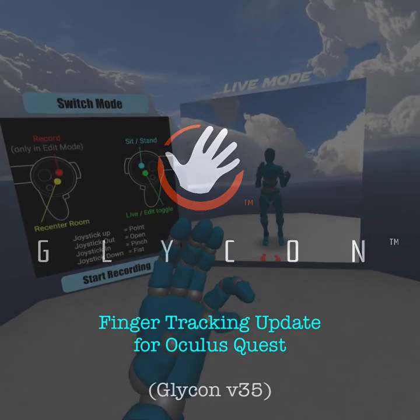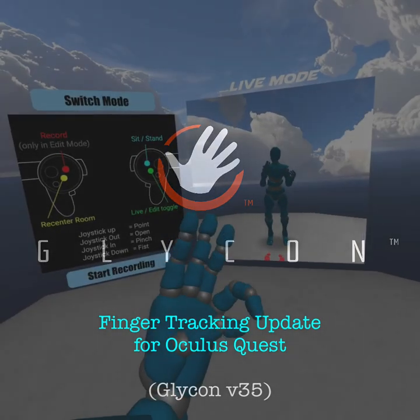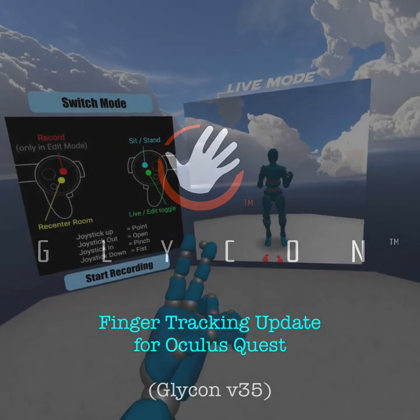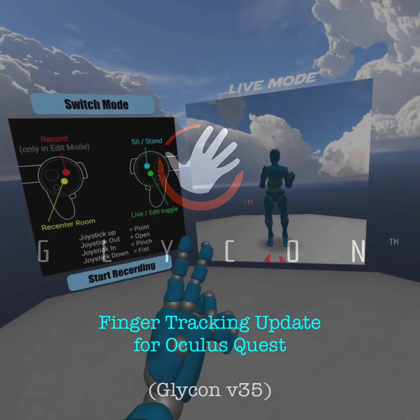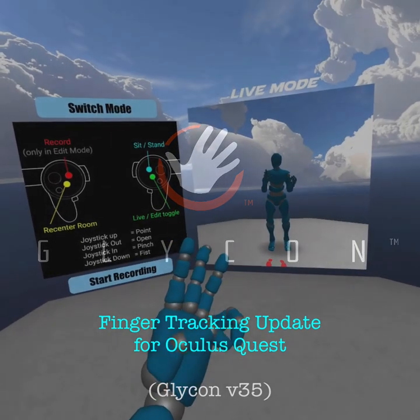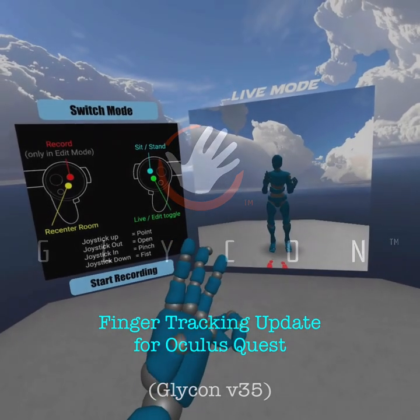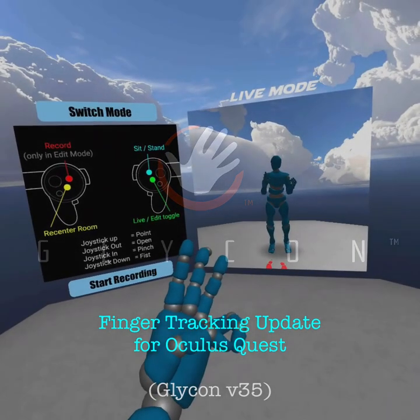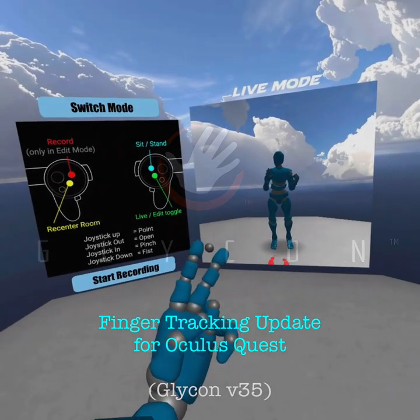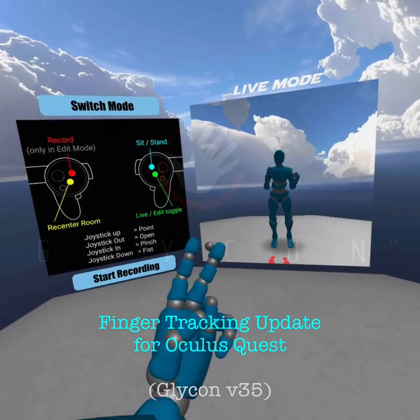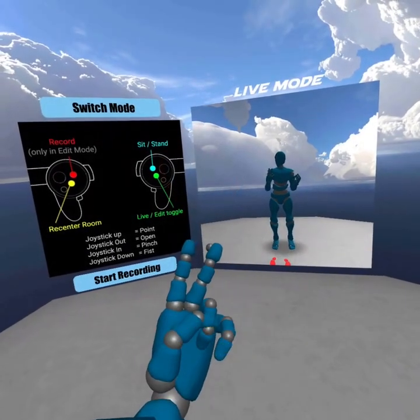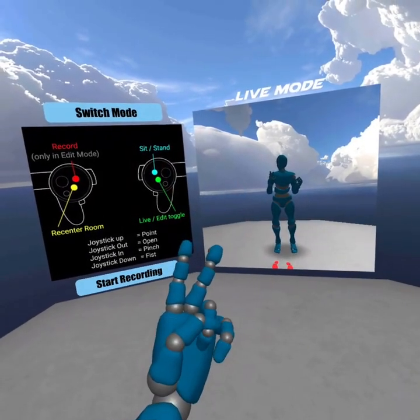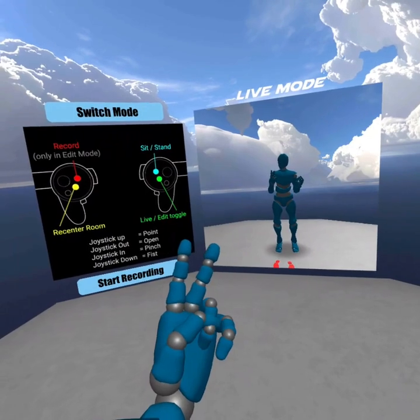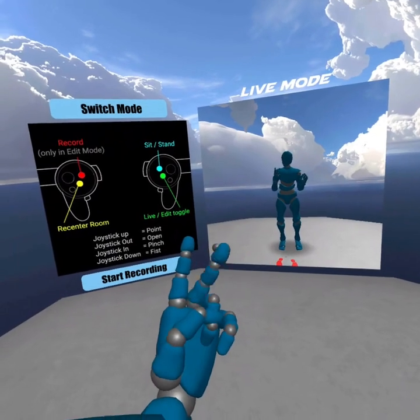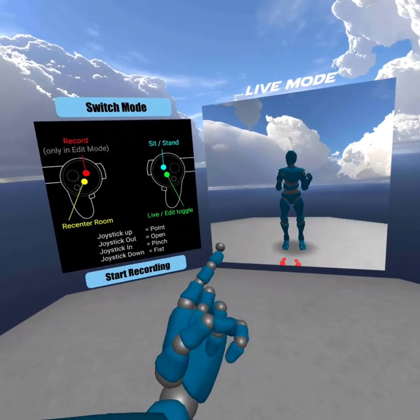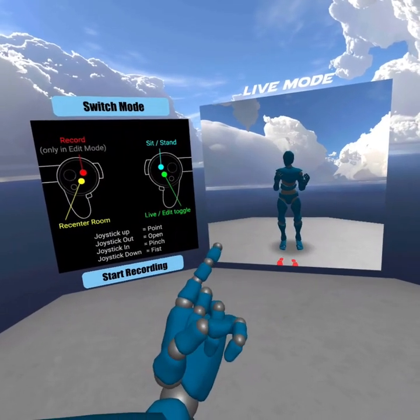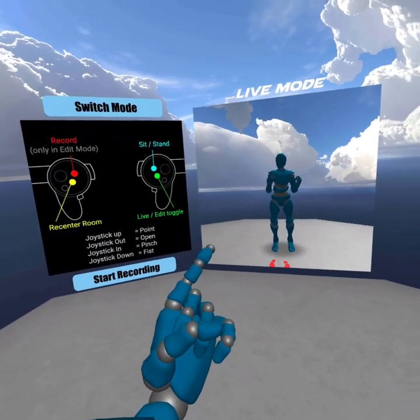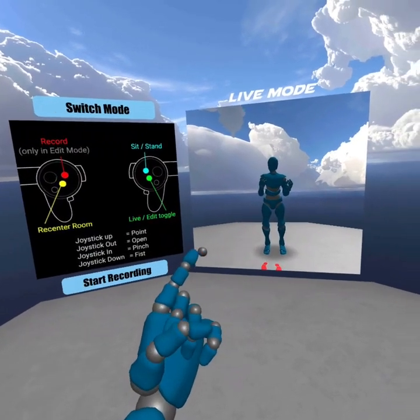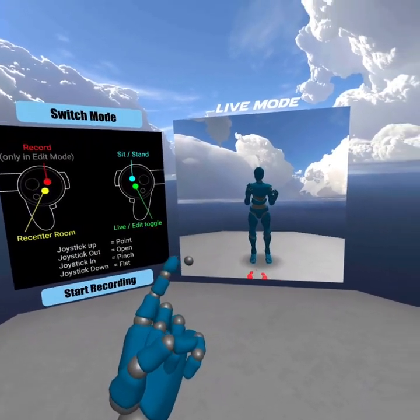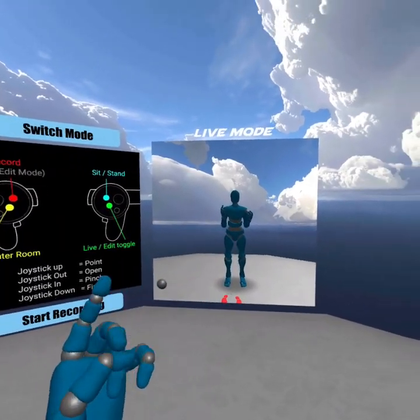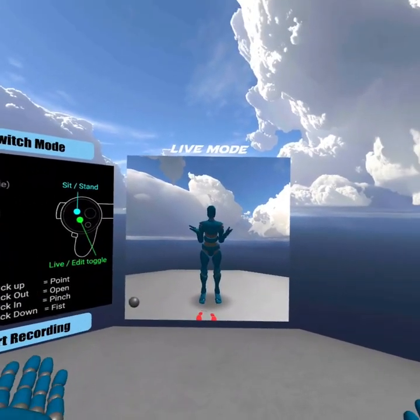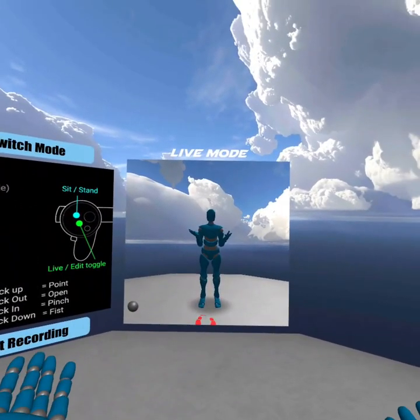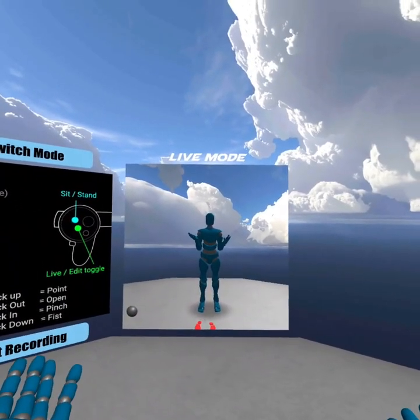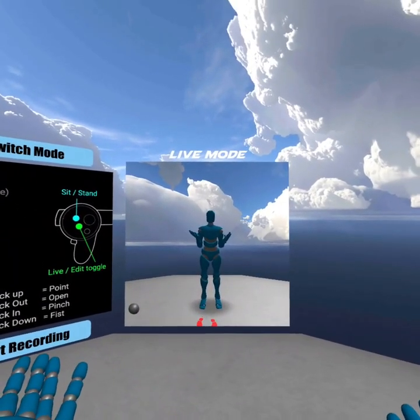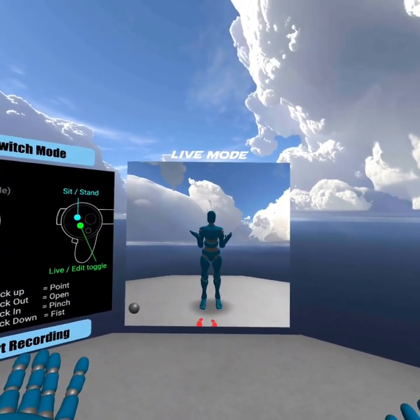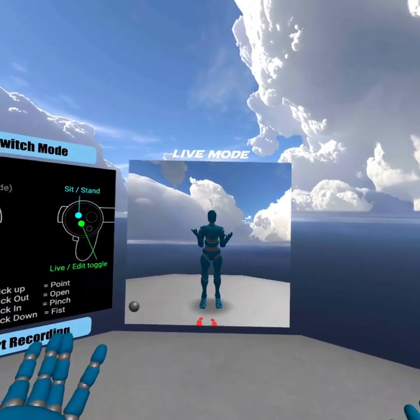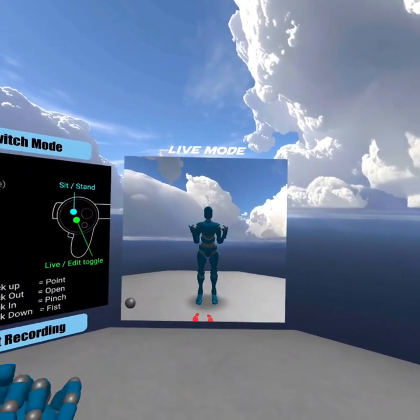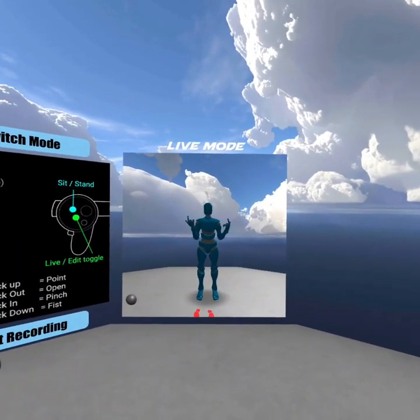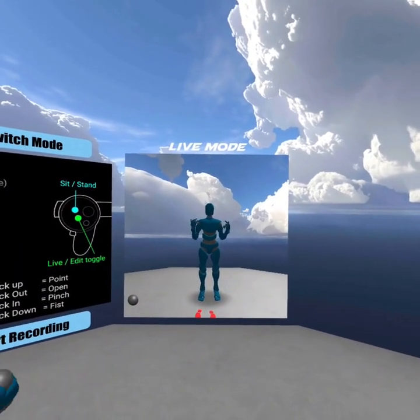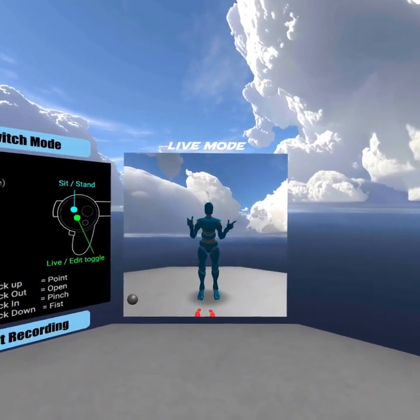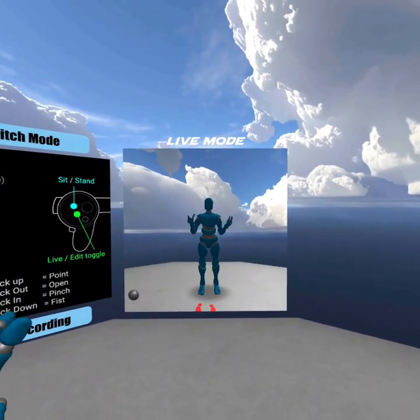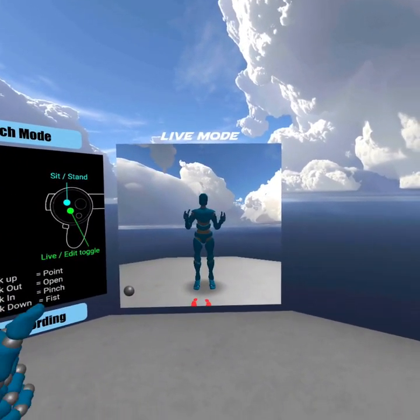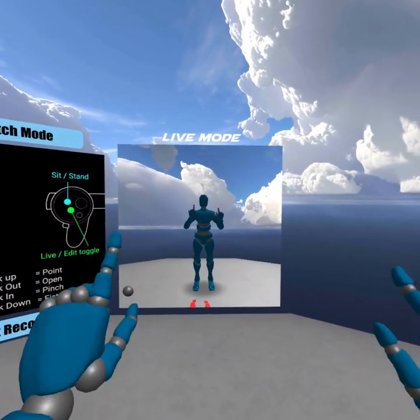In three, two, one. Hi, I'm Chilton Webb, and this is Glycon.